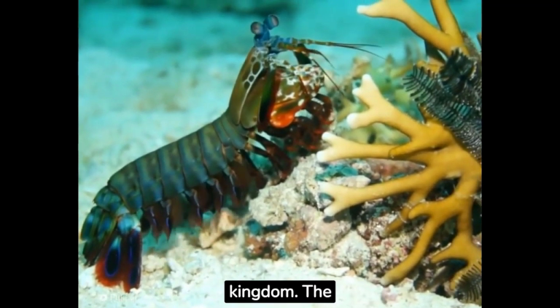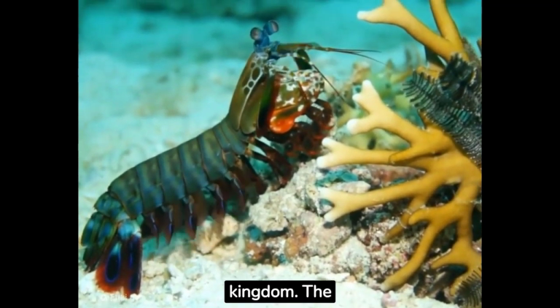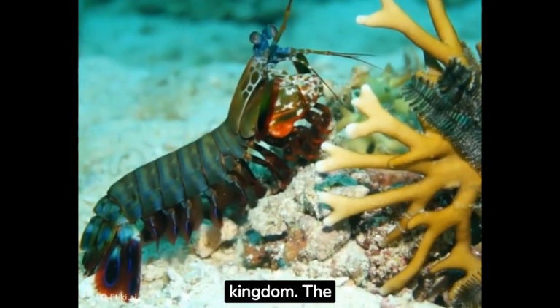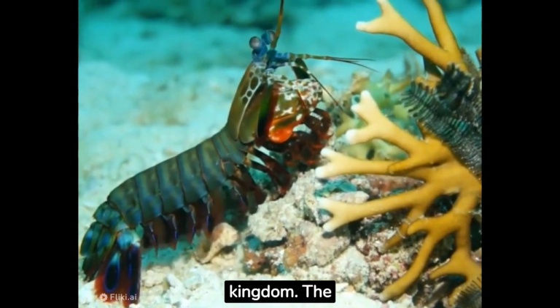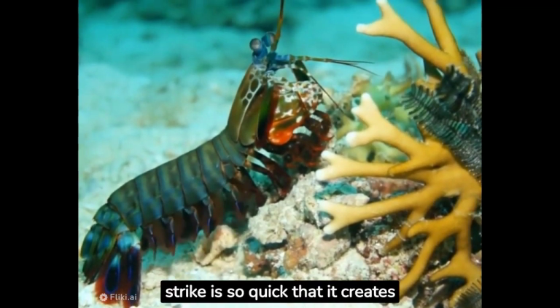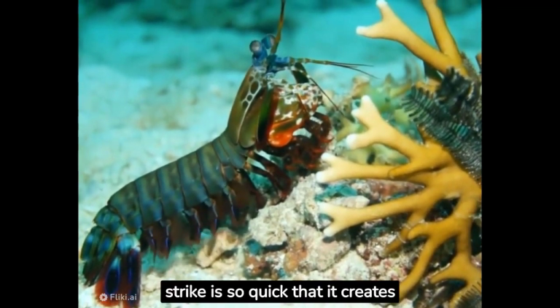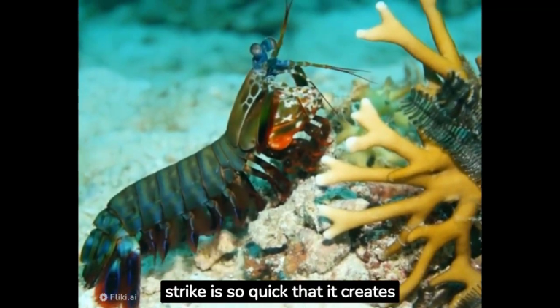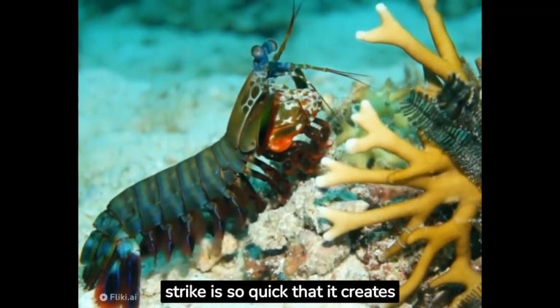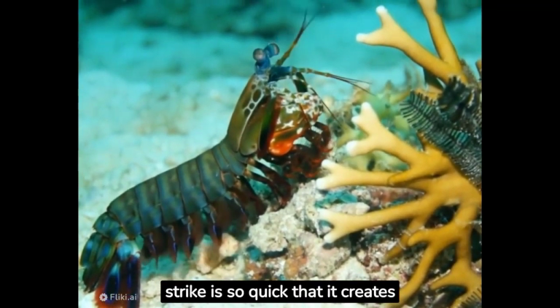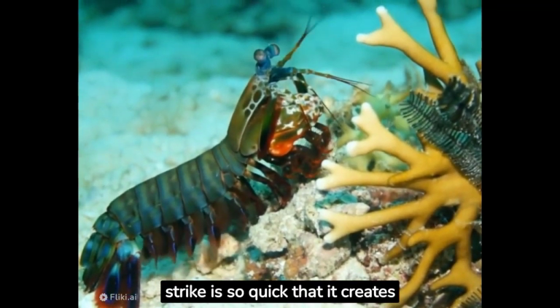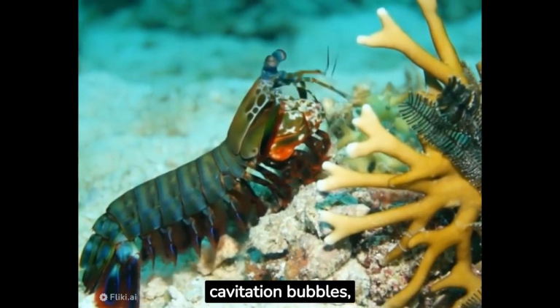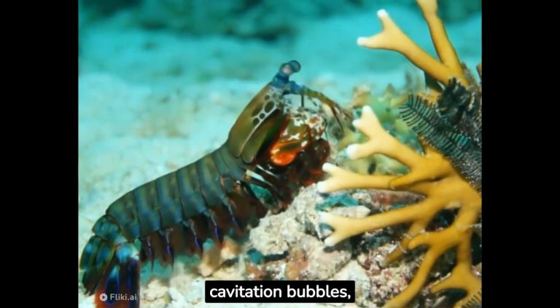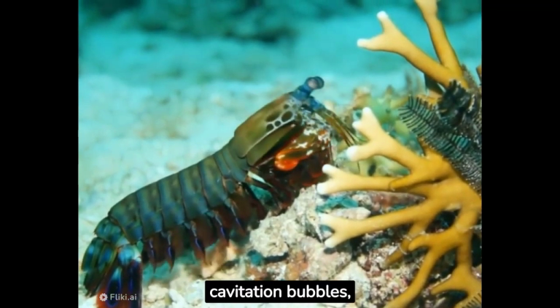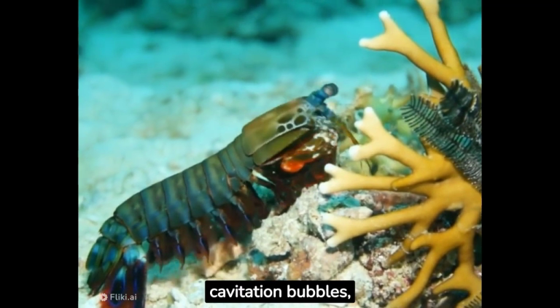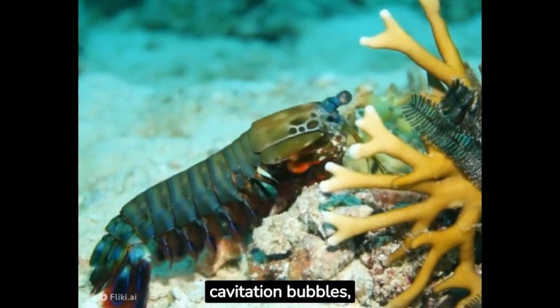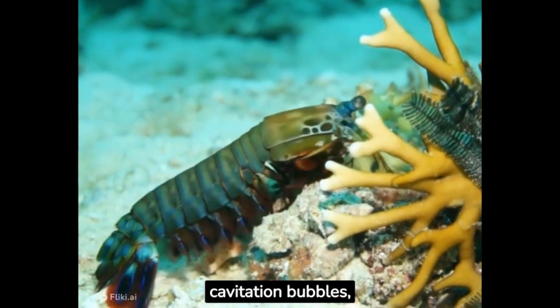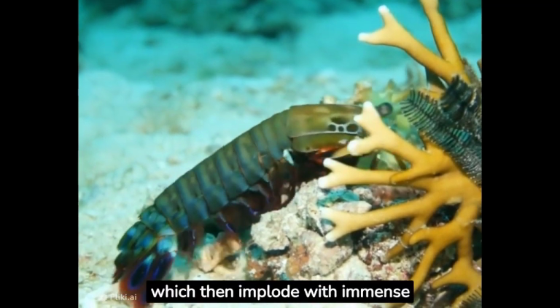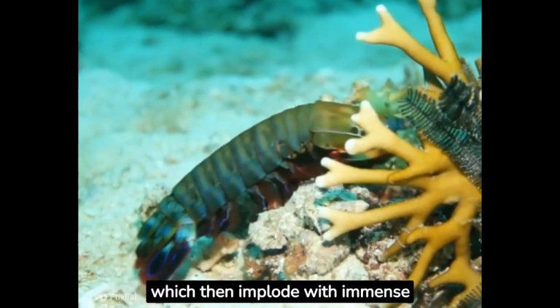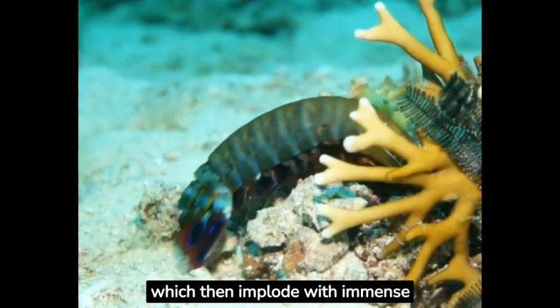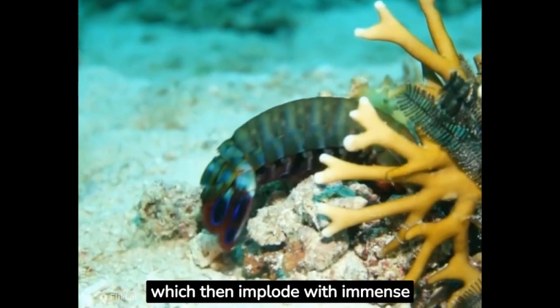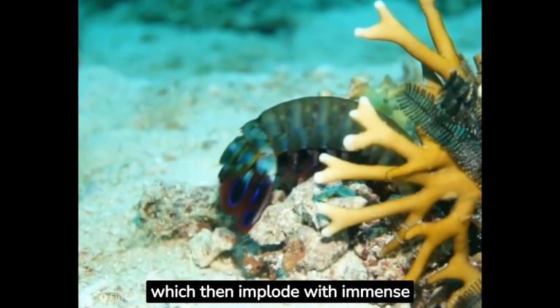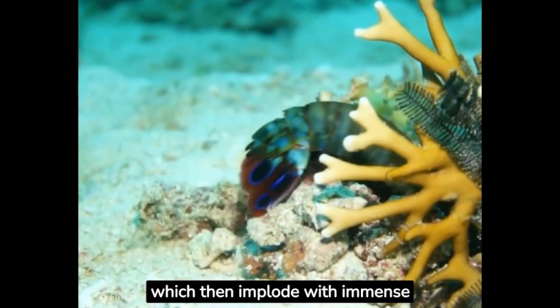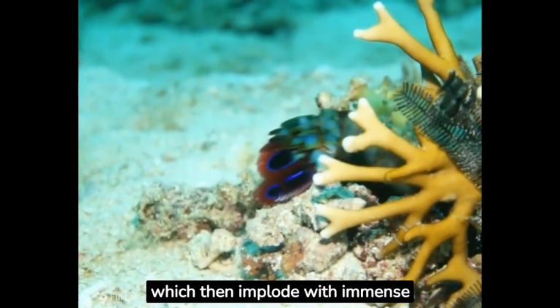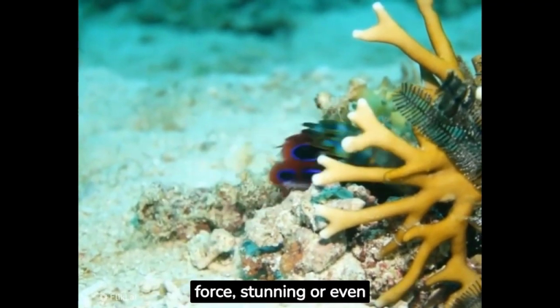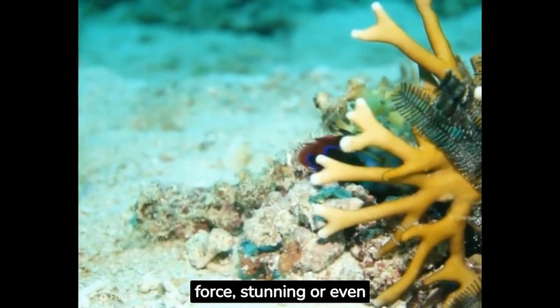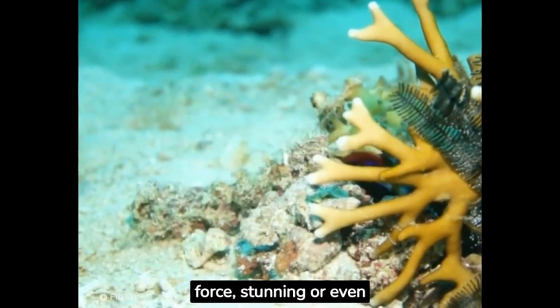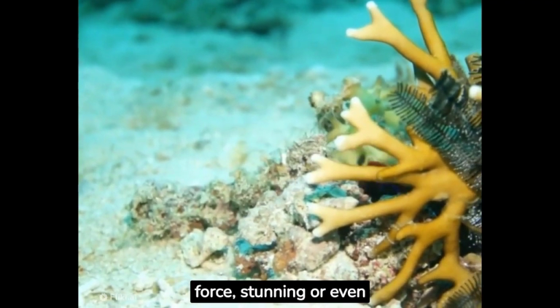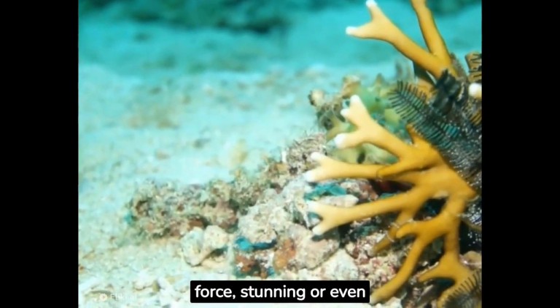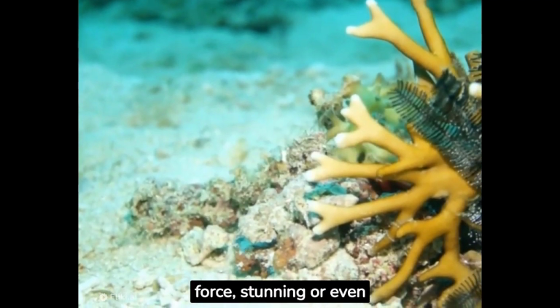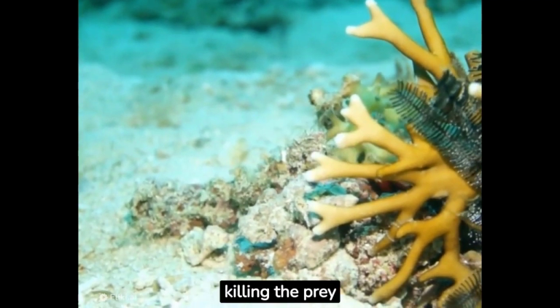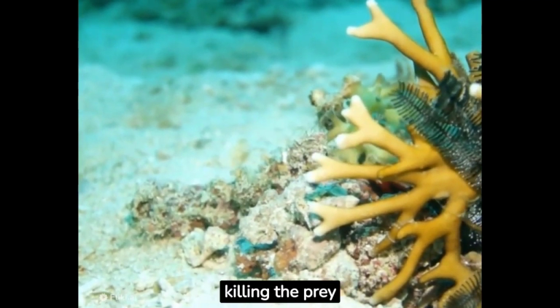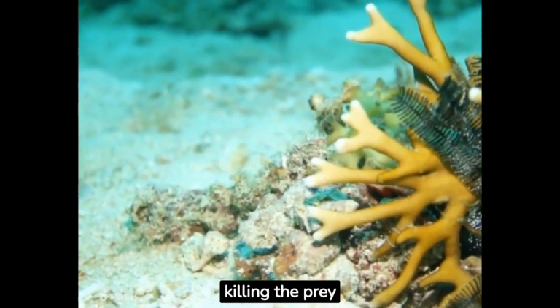The strike is so quick that it creates cavitation bubbles, which then implode with immense force, stunning or even killing the prey.